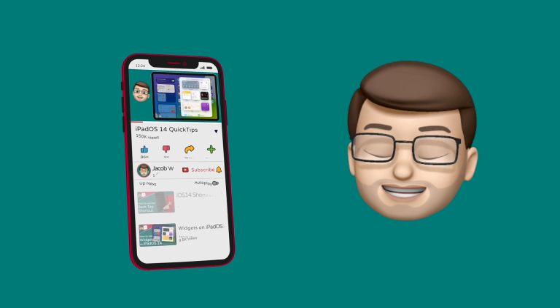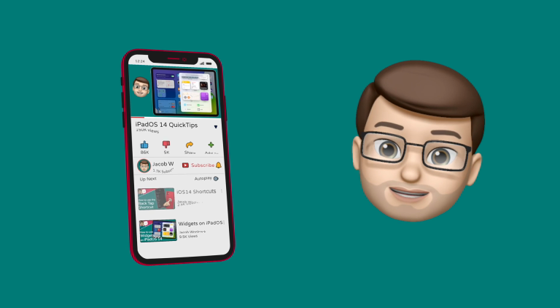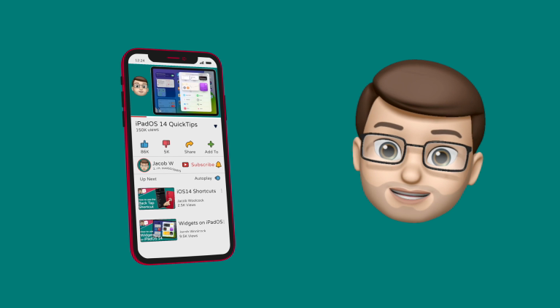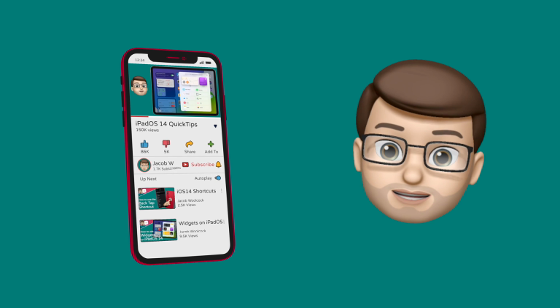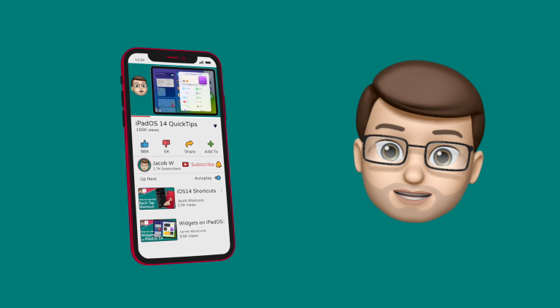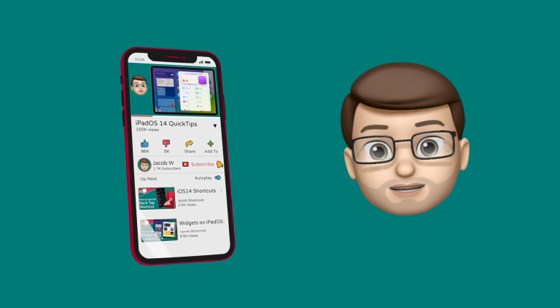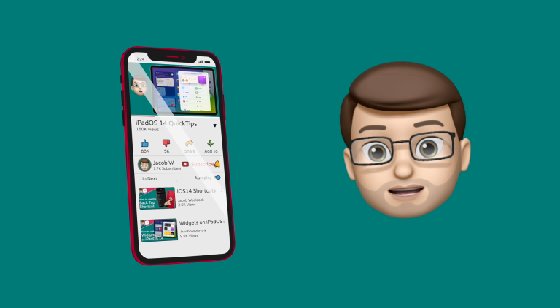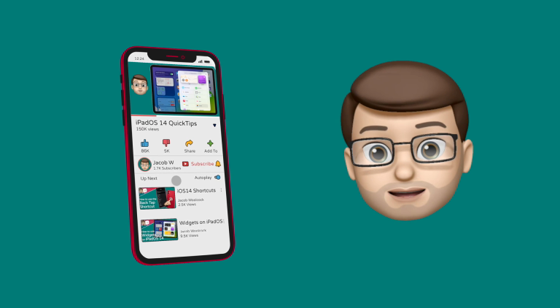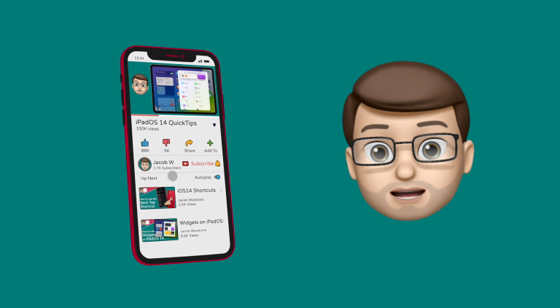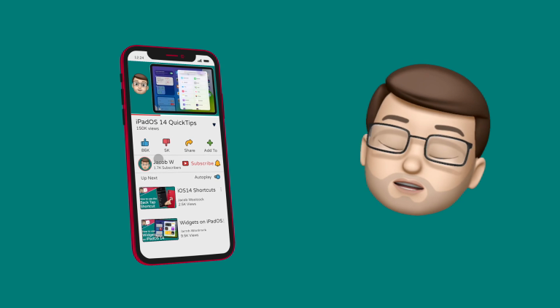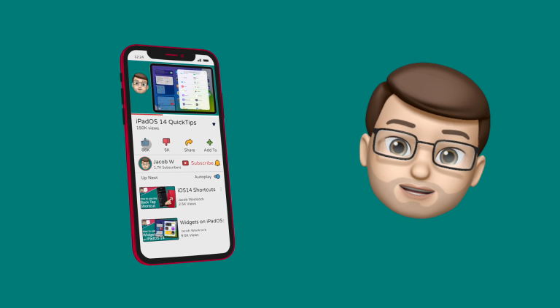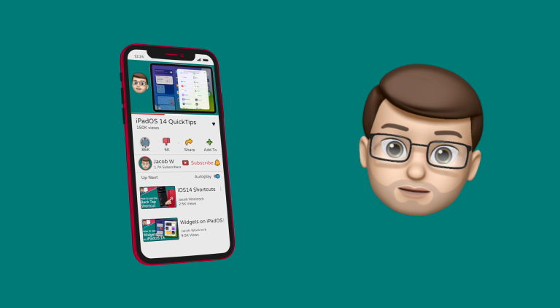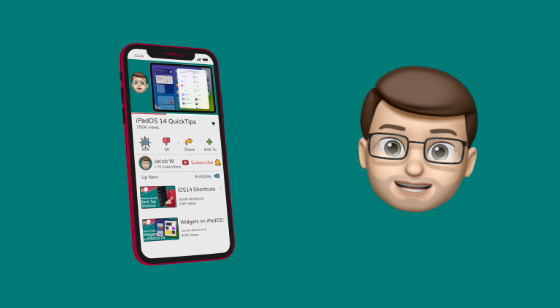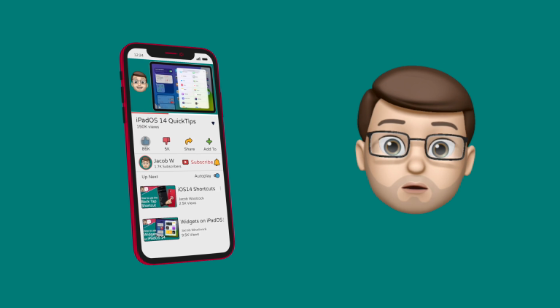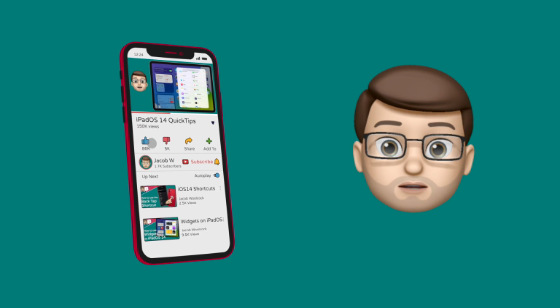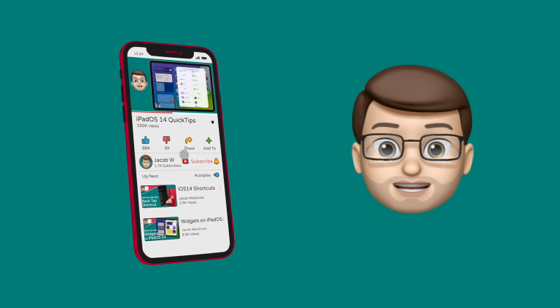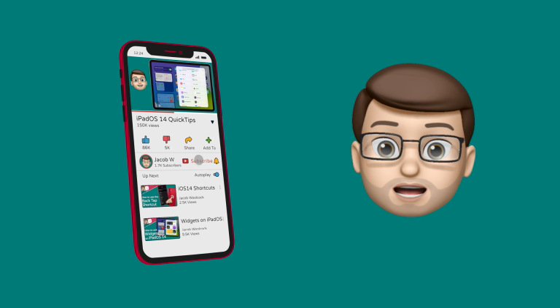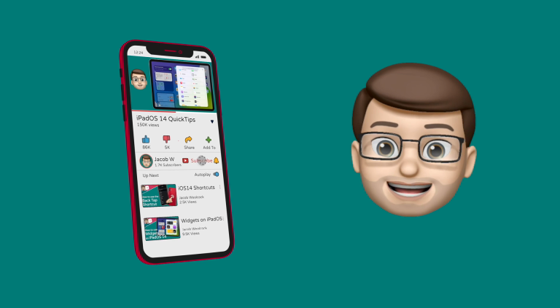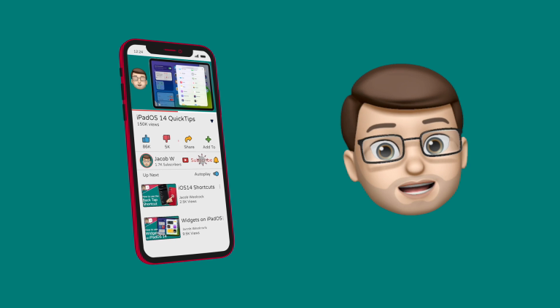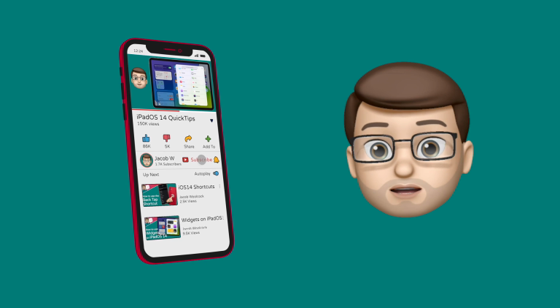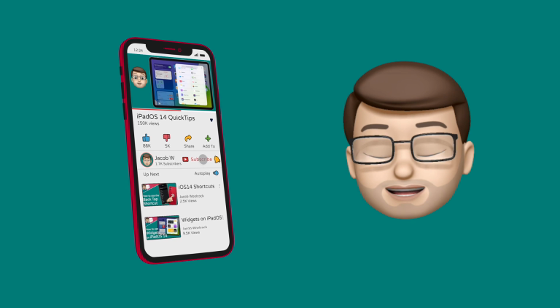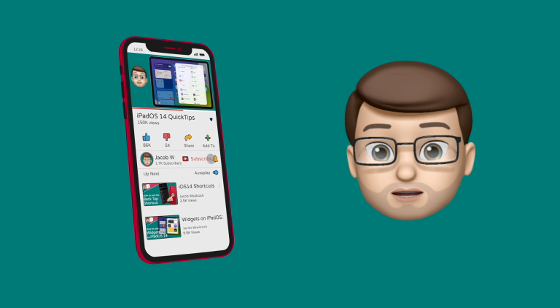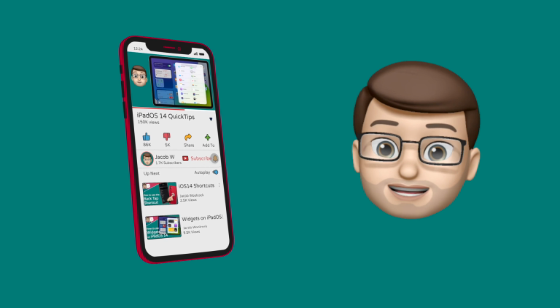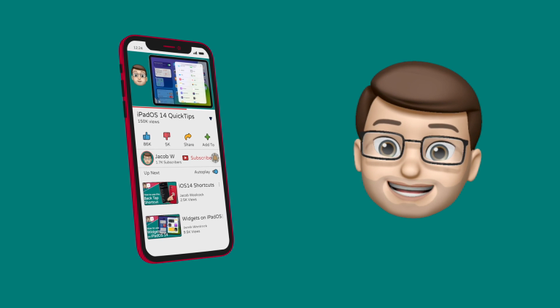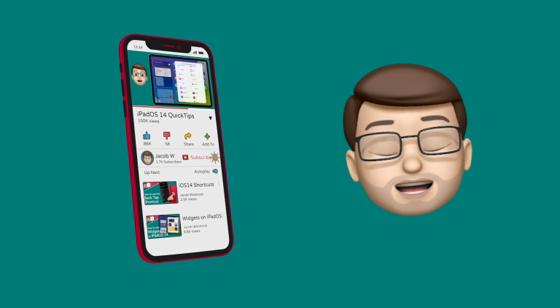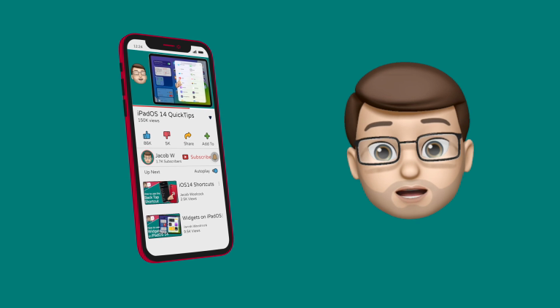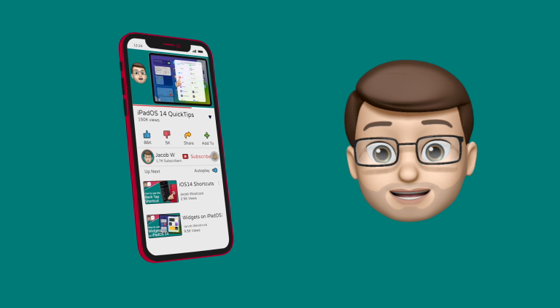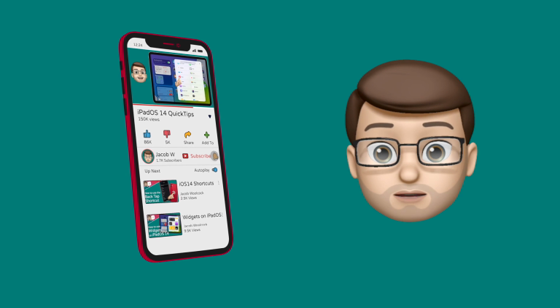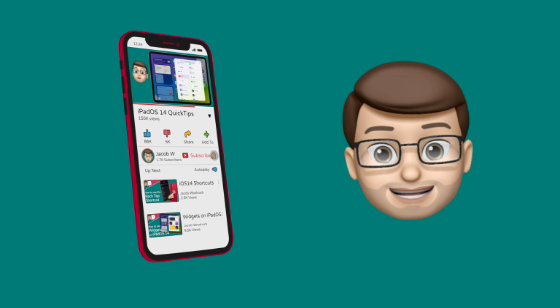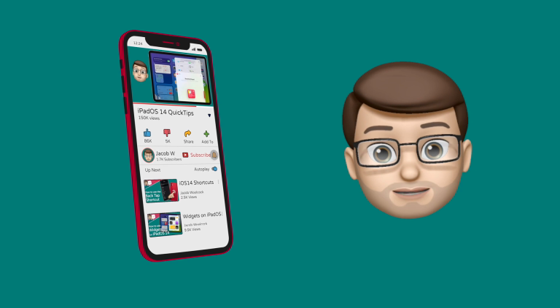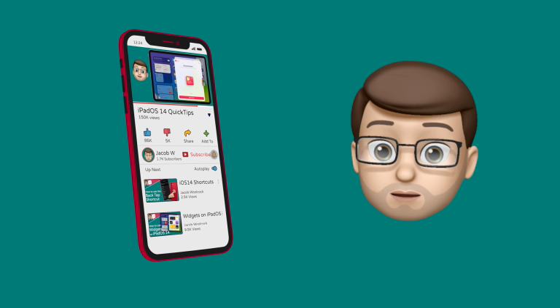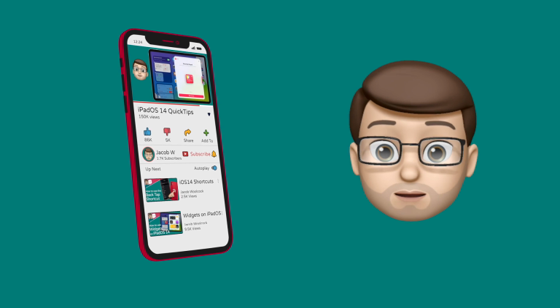If you like this video and subscribe down below, you will stay up to date with all of the latest iPad and iPhone quick tips on my channel, and you'll help me grow as well. It's a win-win.